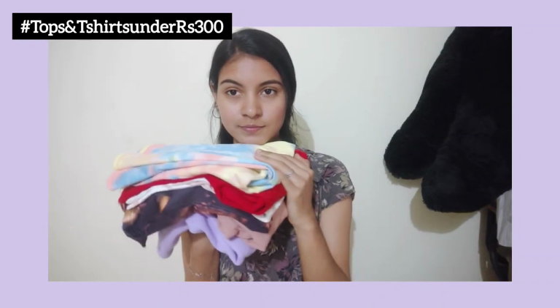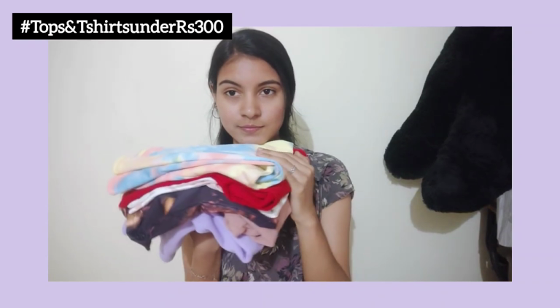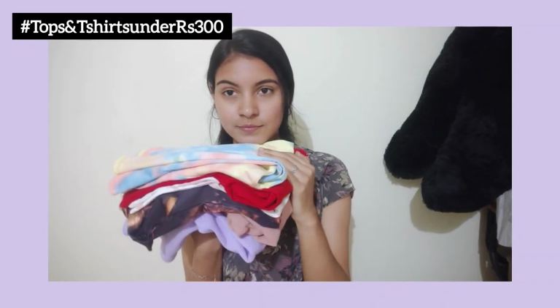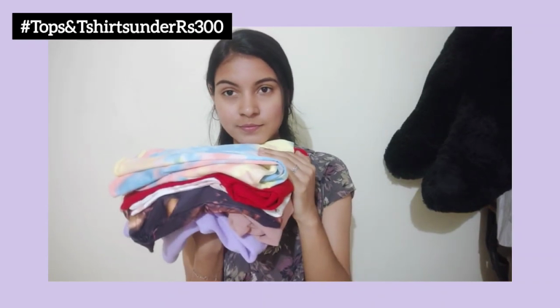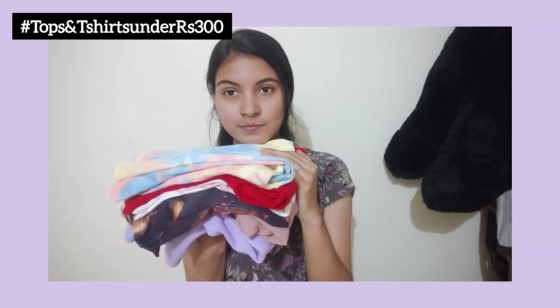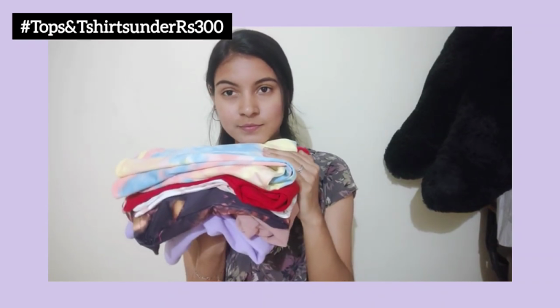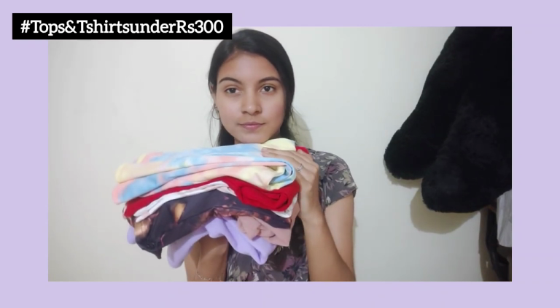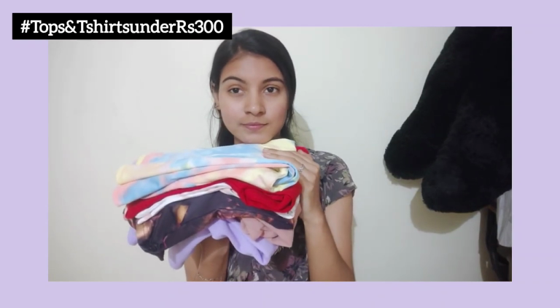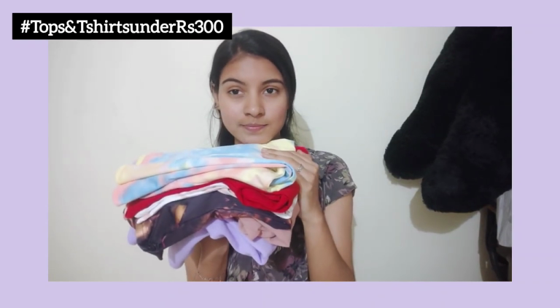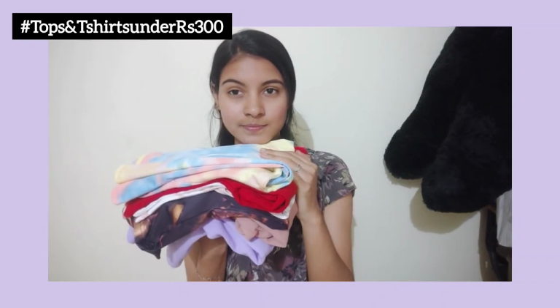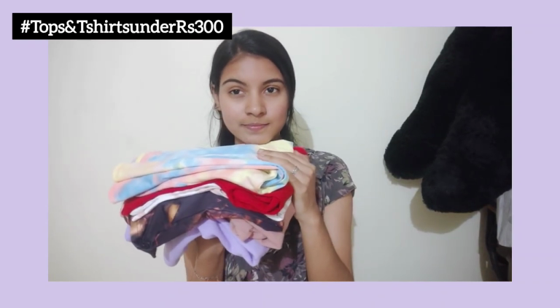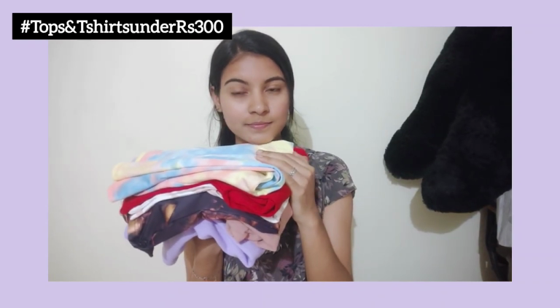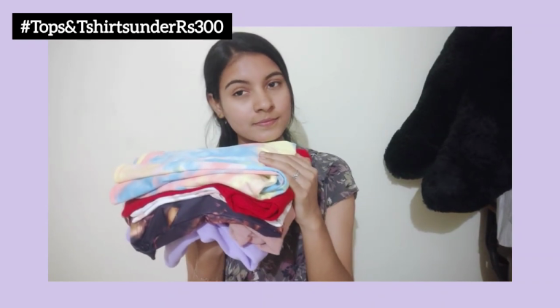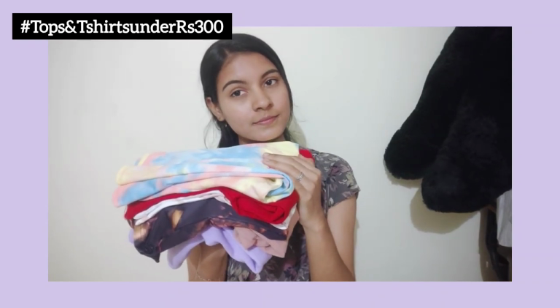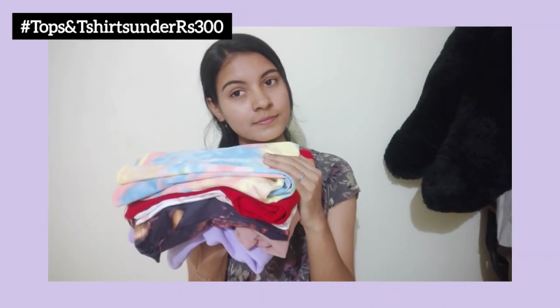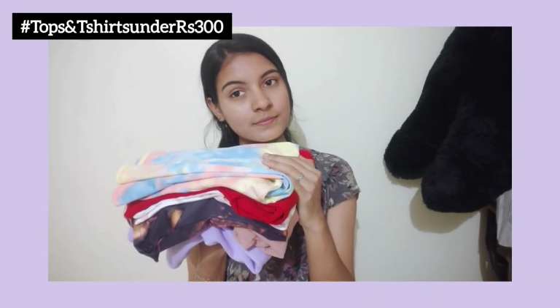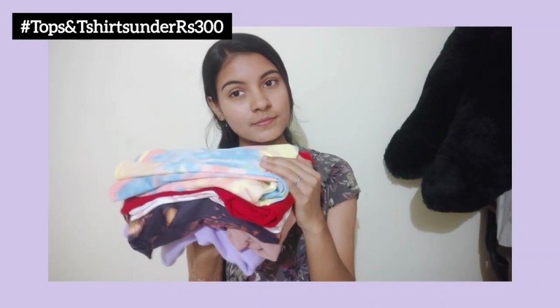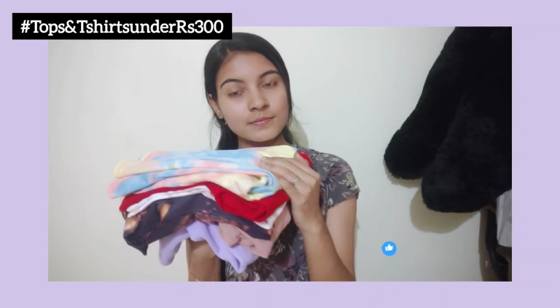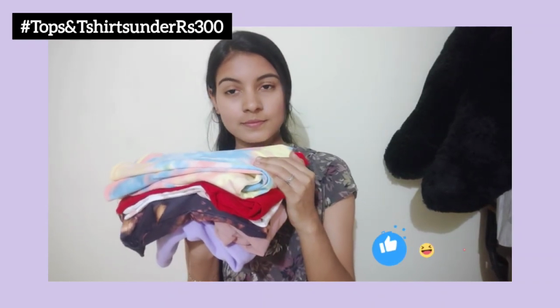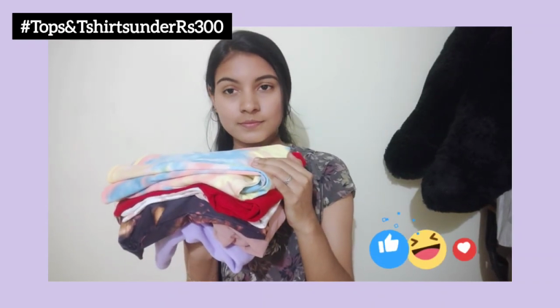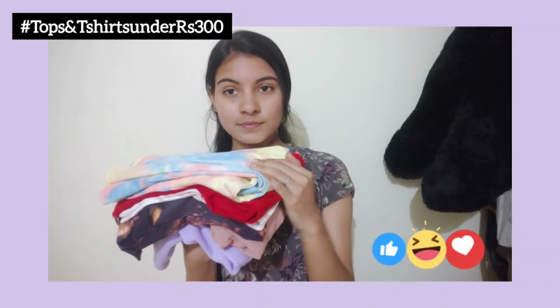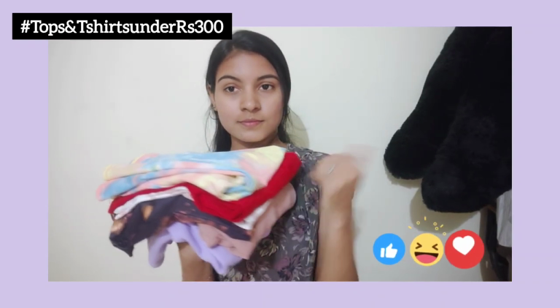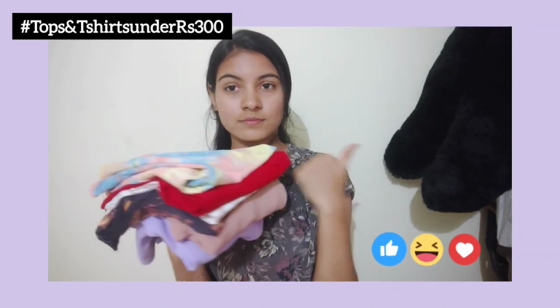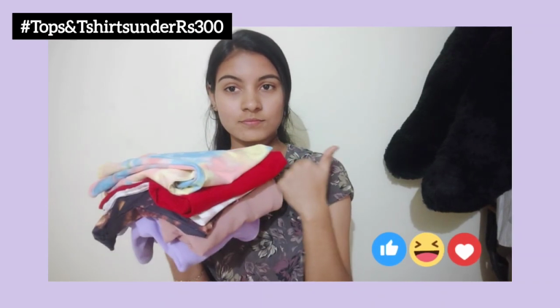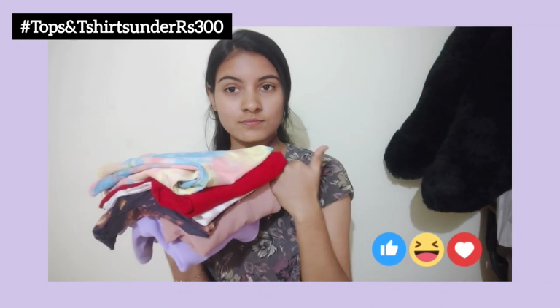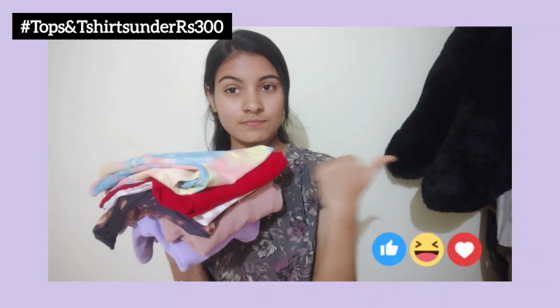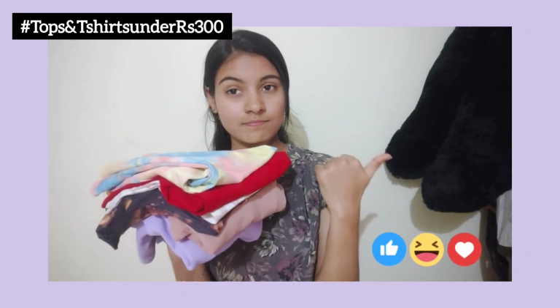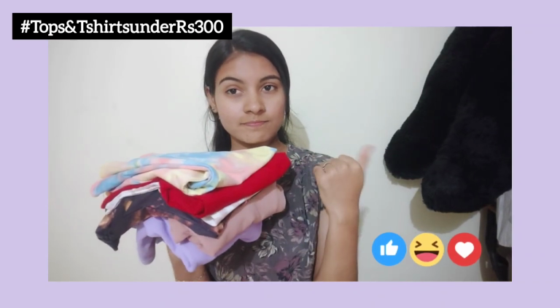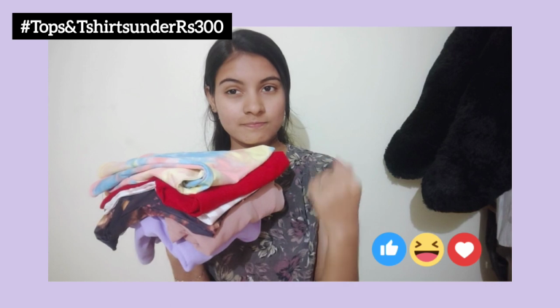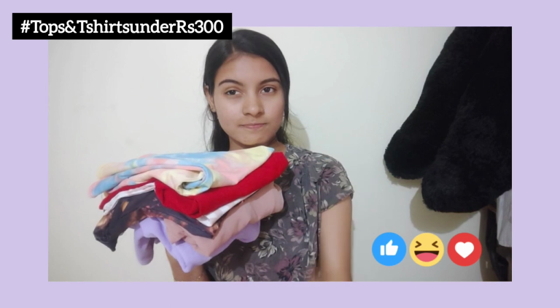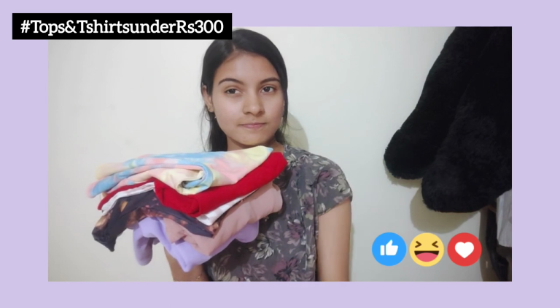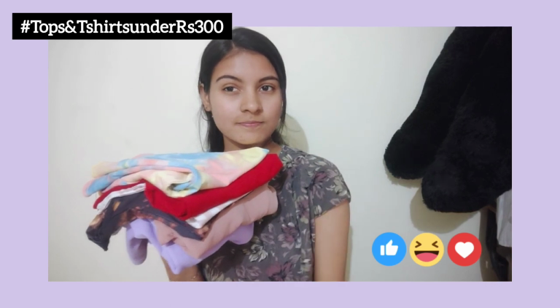Now we are going to see tops and t-shirts under 300. Let's see our video straight.